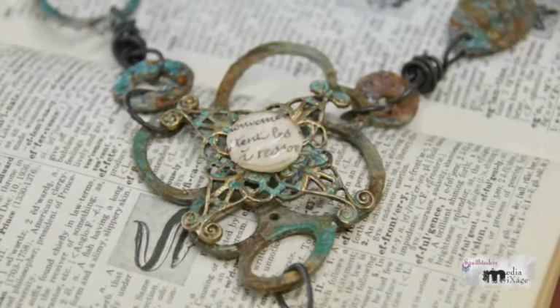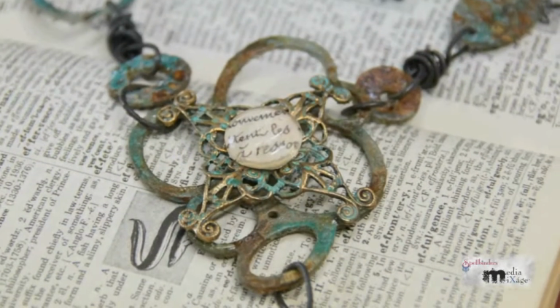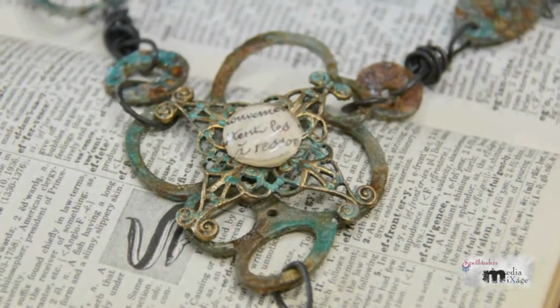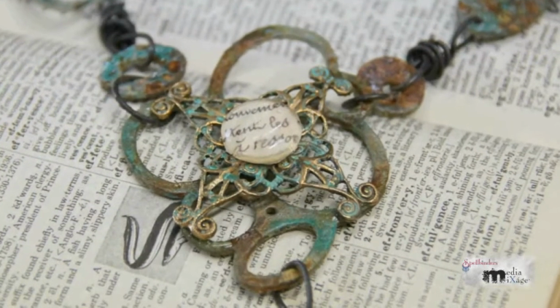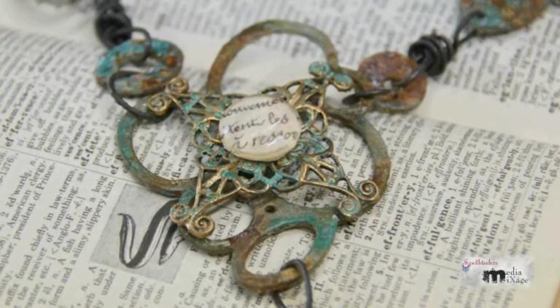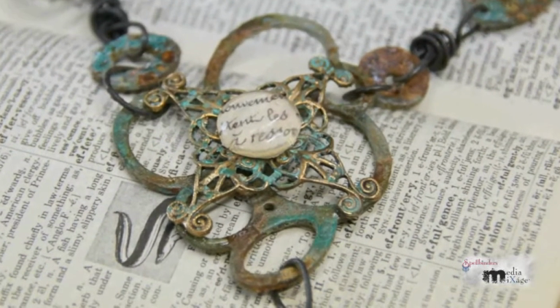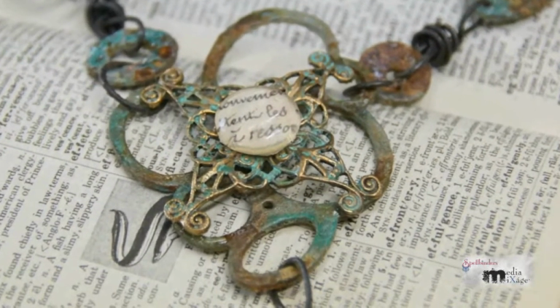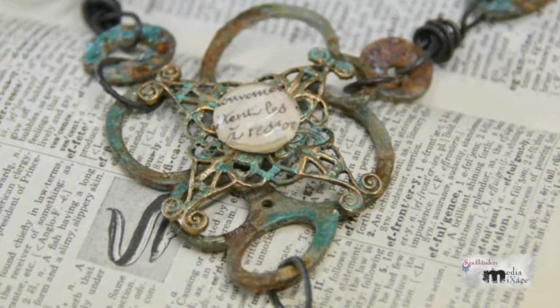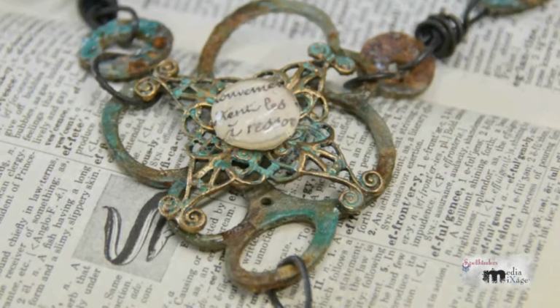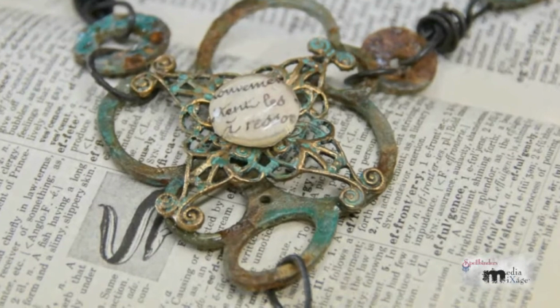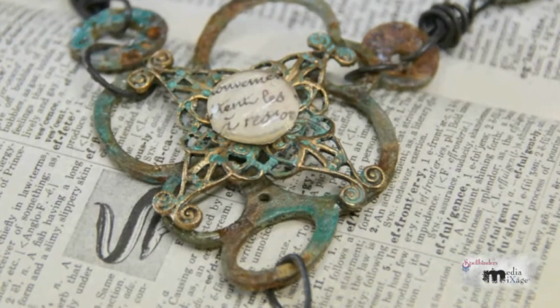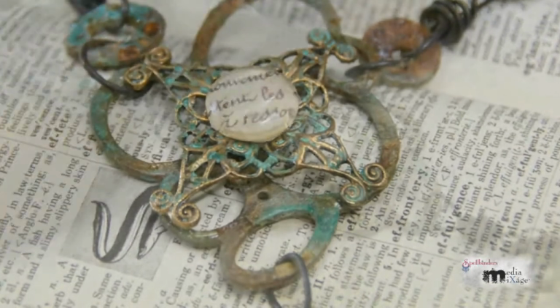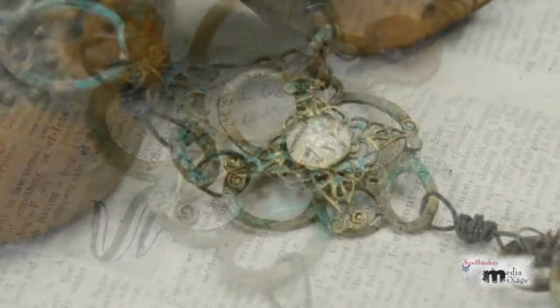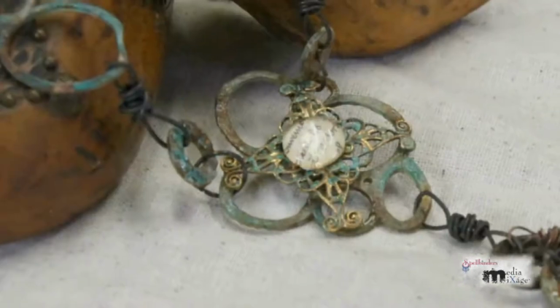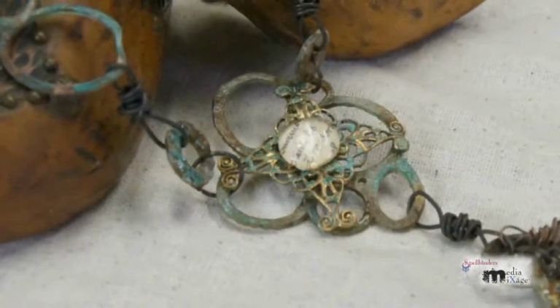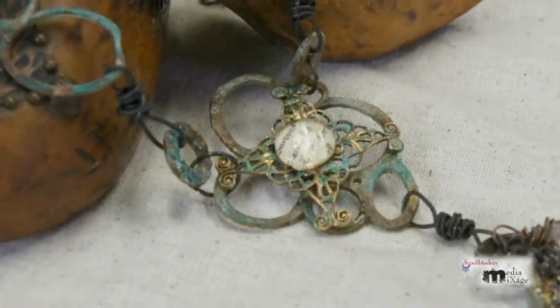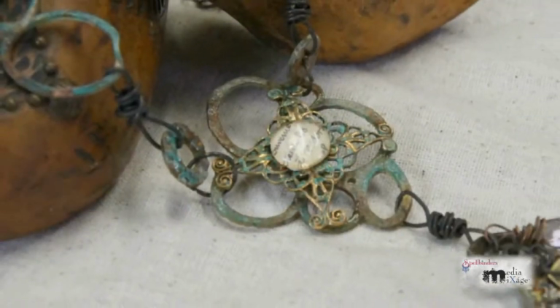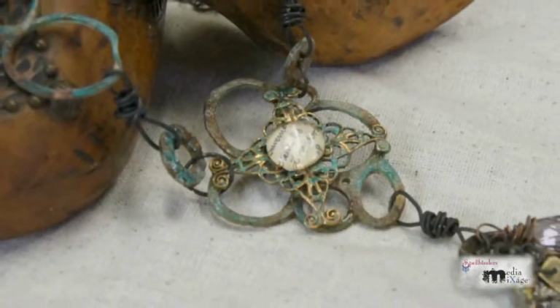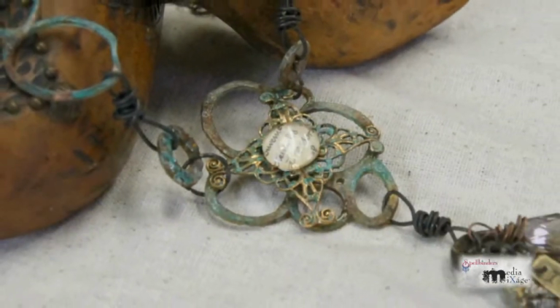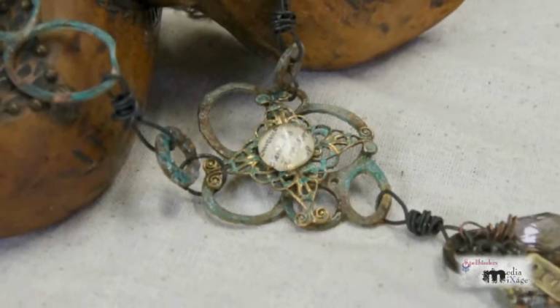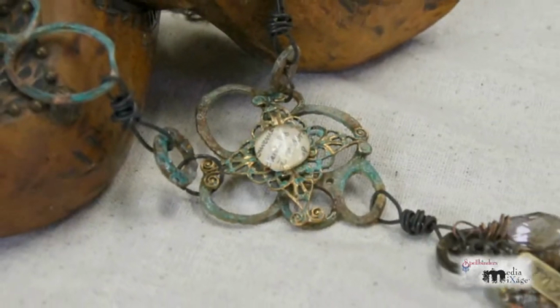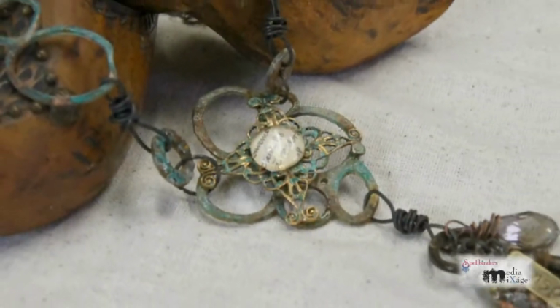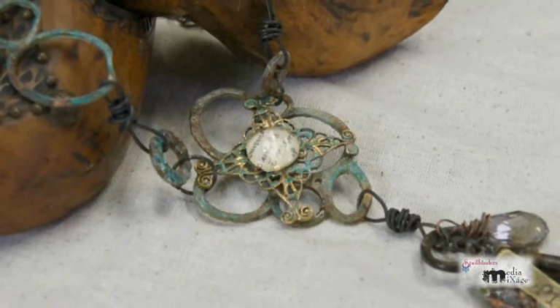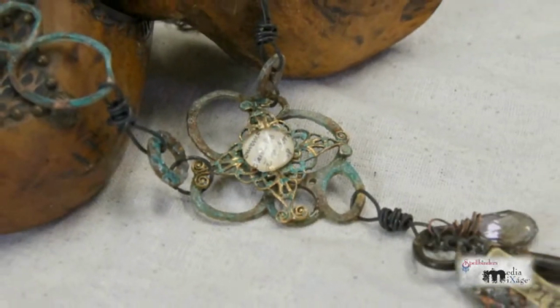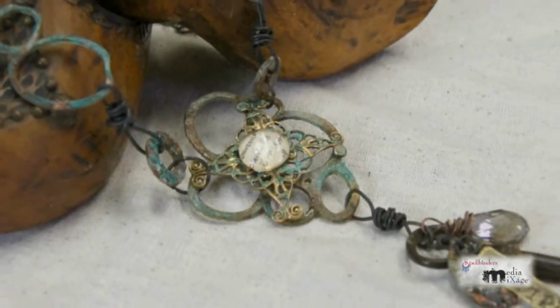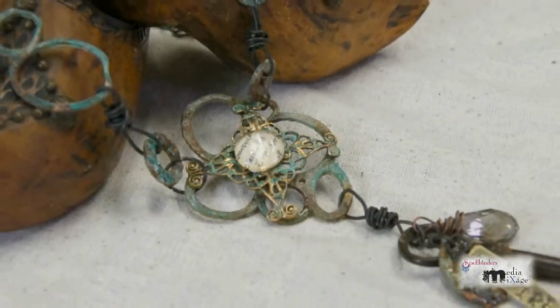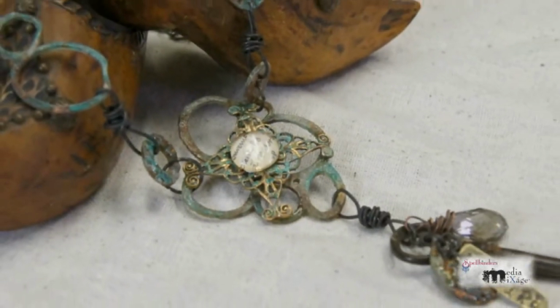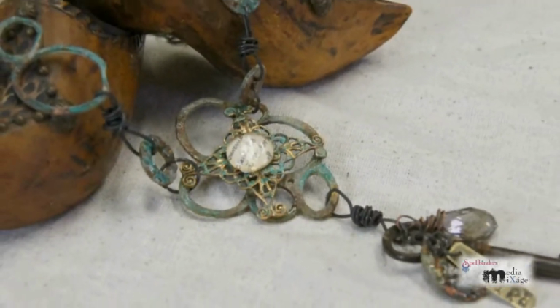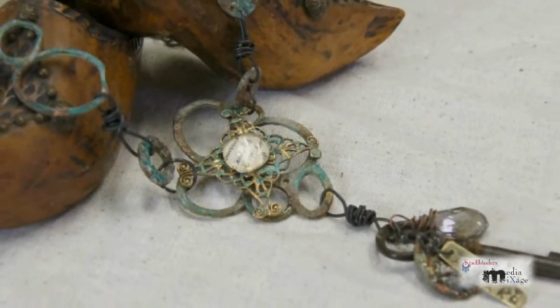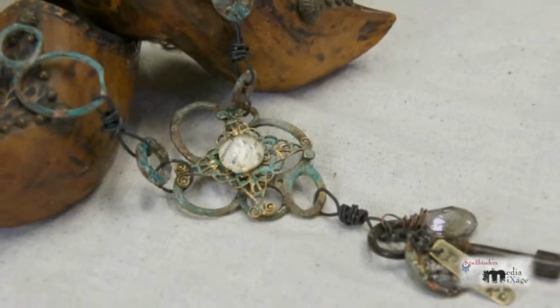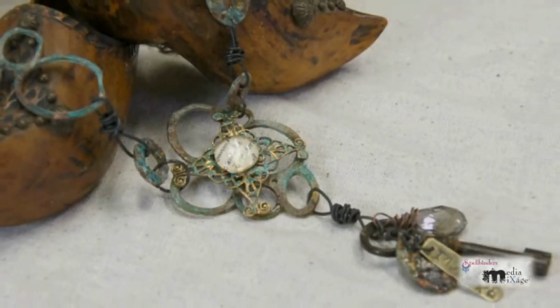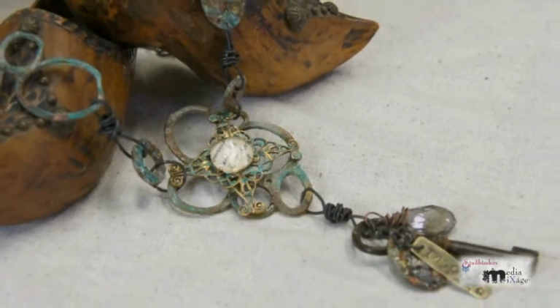I've used the negative space from my shapes to create the focal piece for a coordinating necklace.